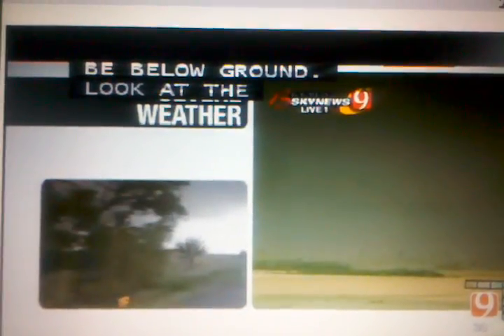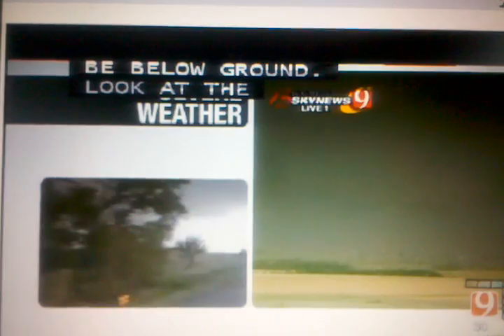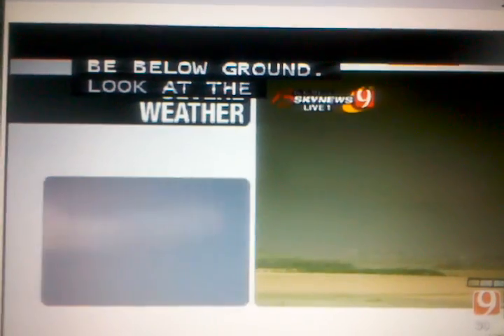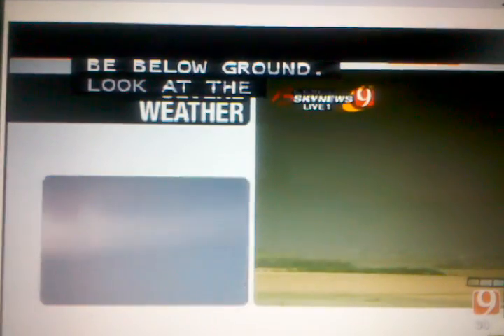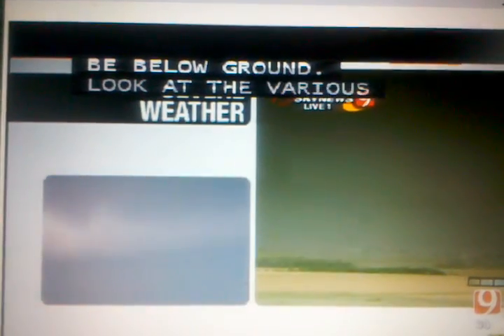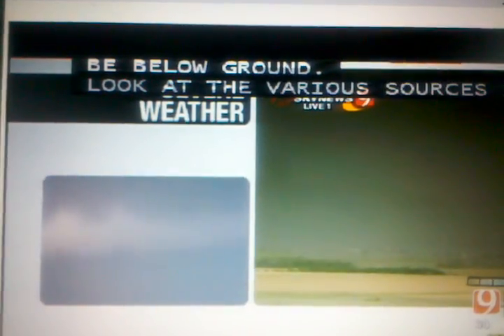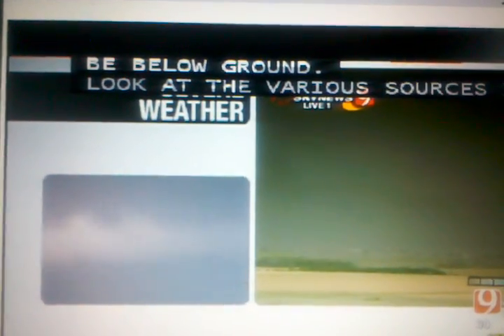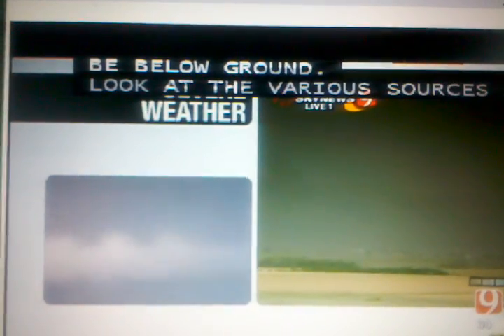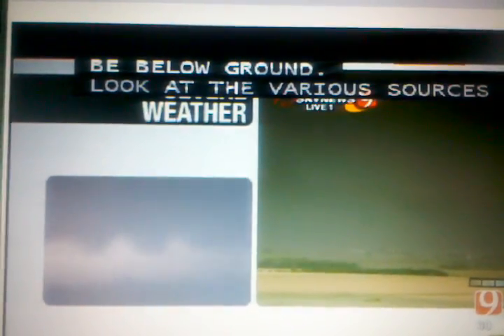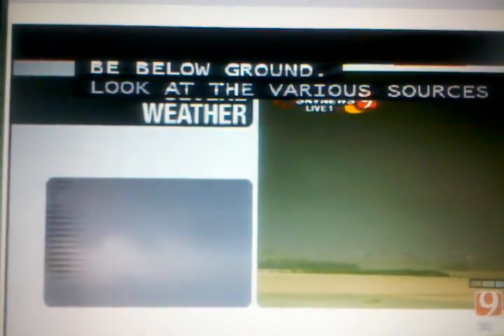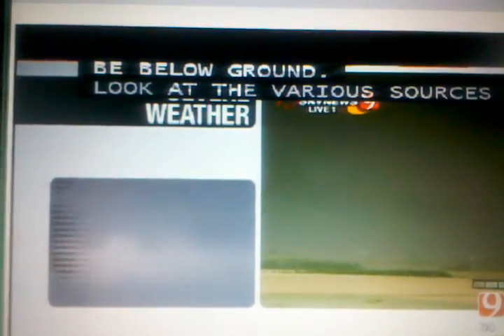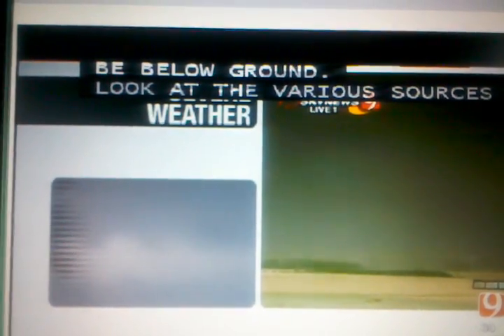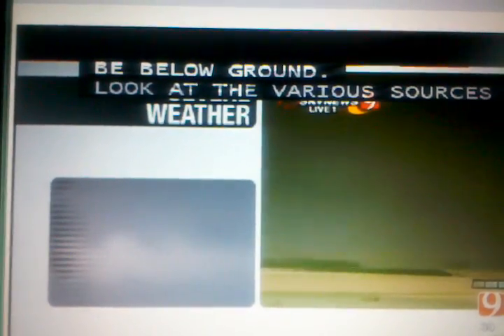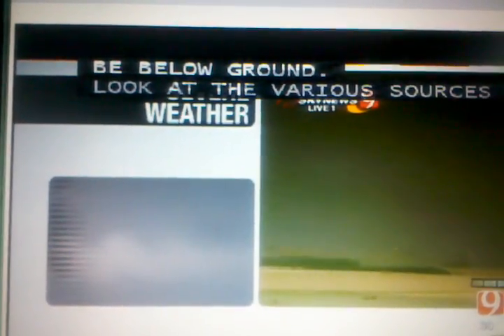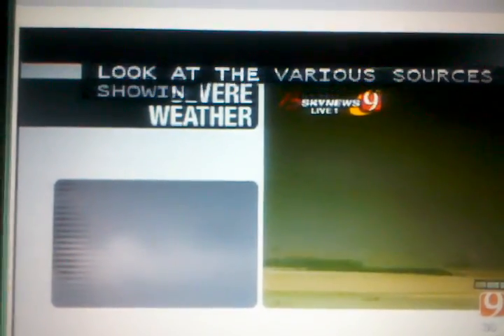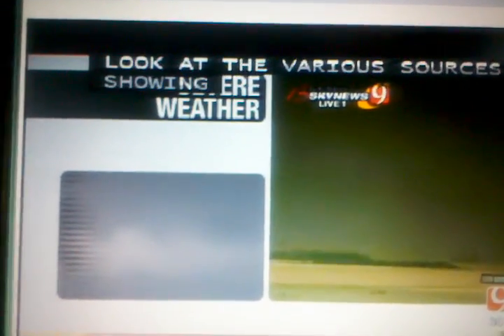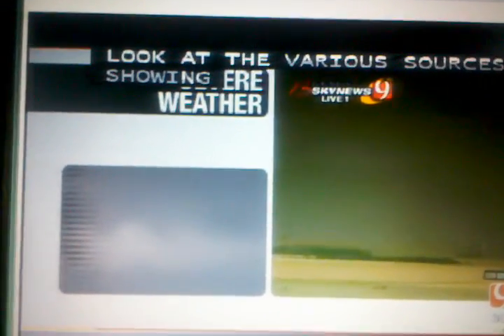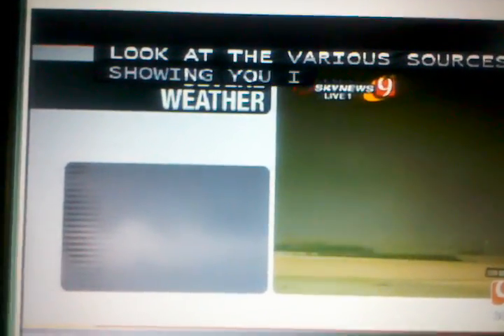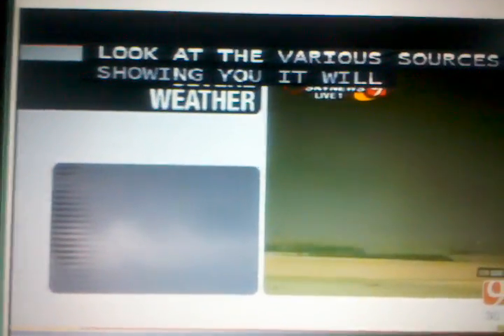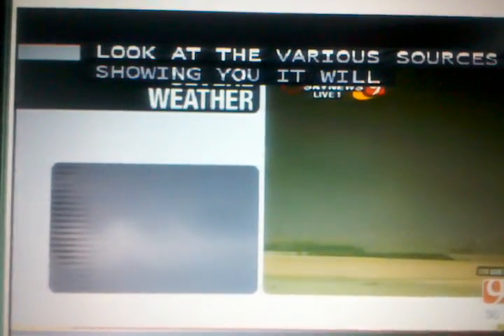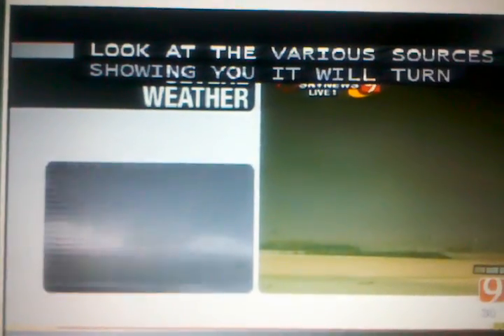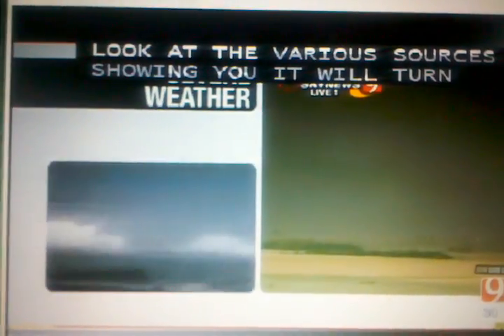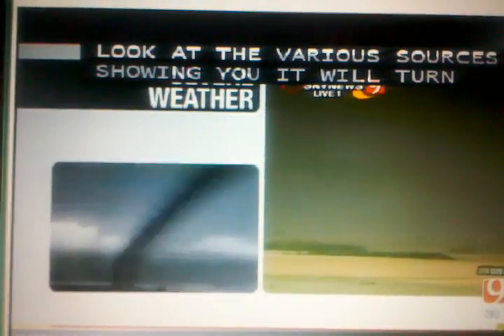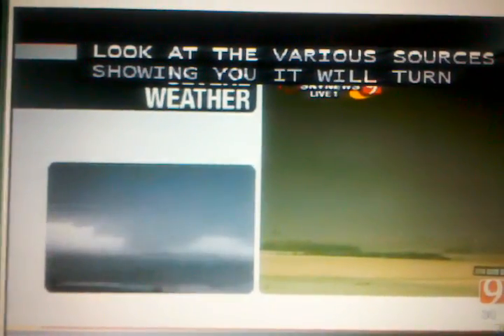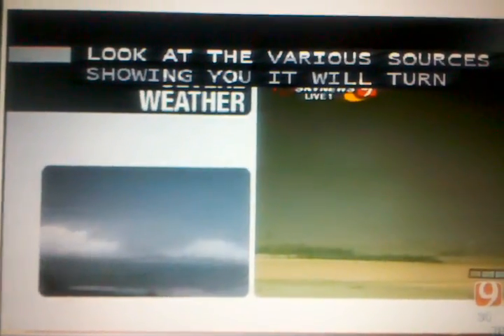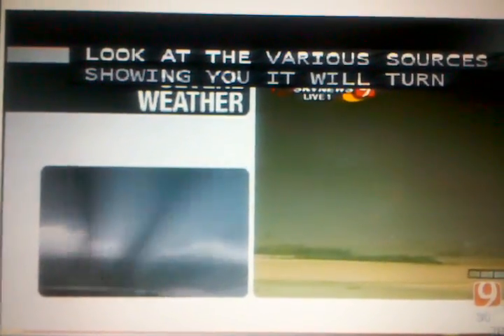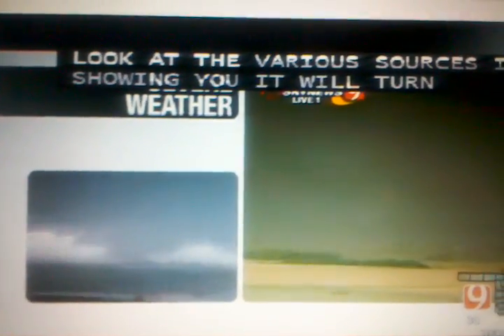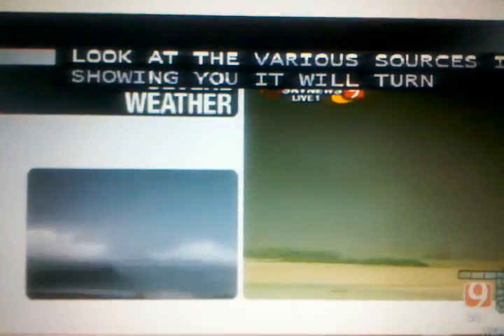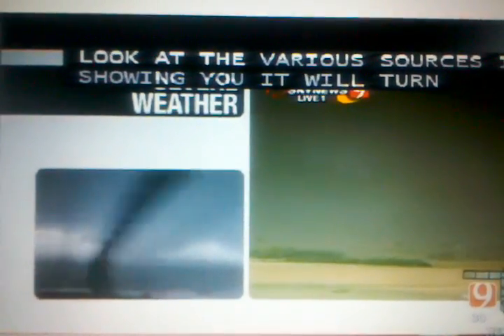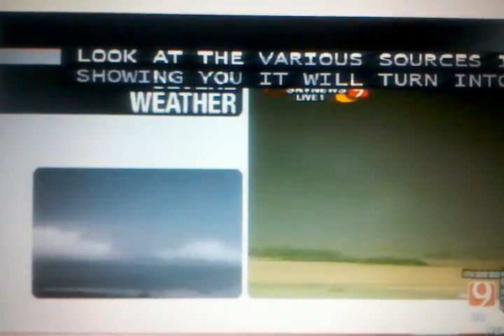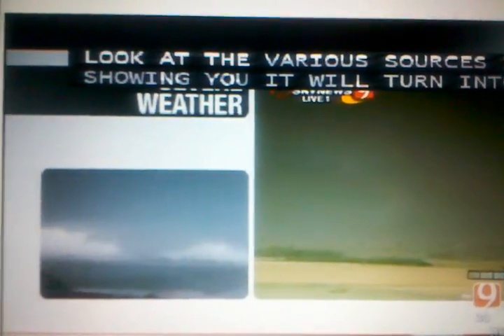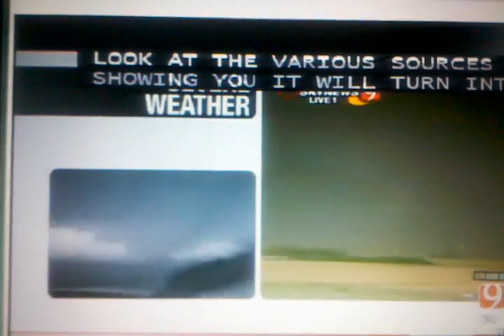Fort Reno Road and Reuter Road — that's the location.